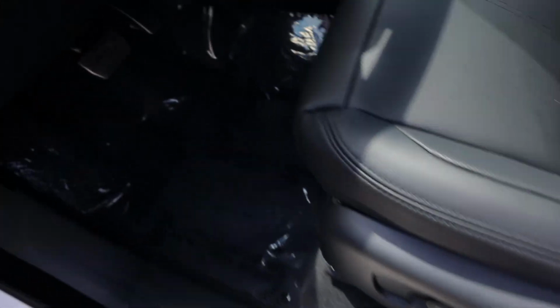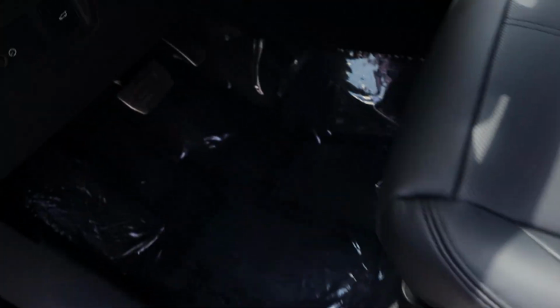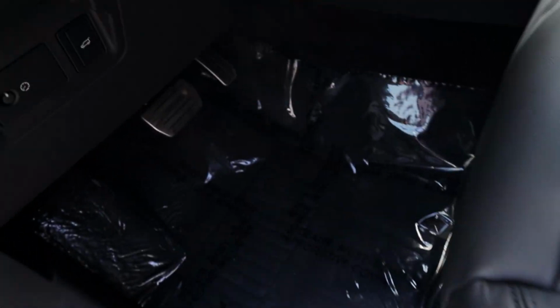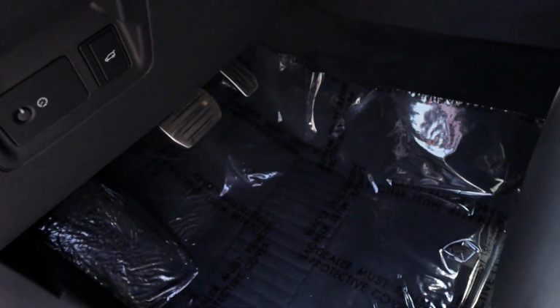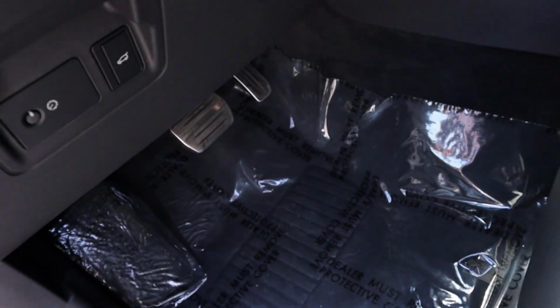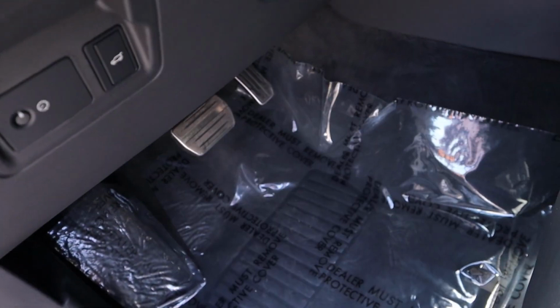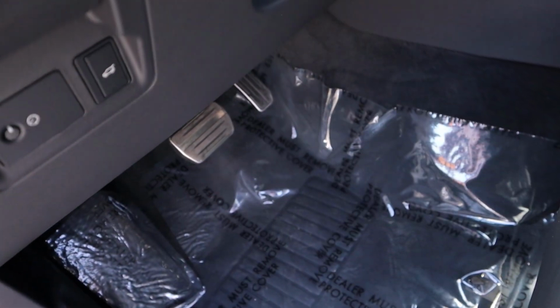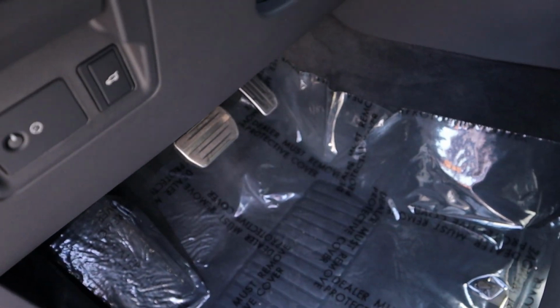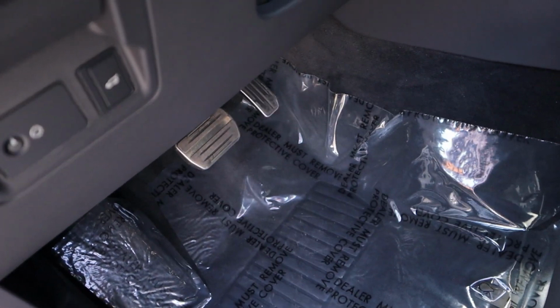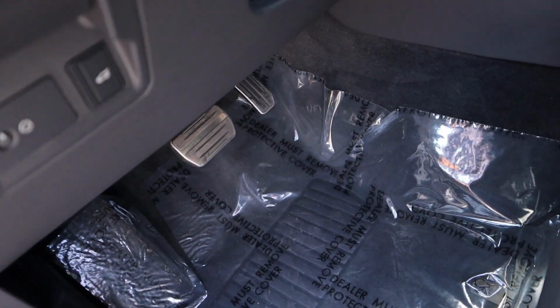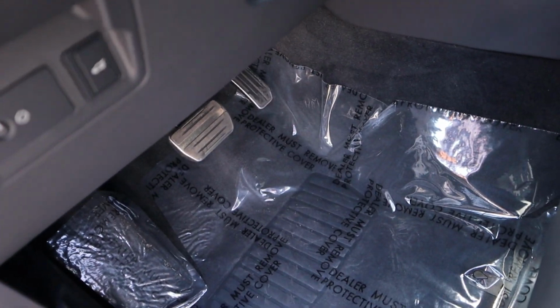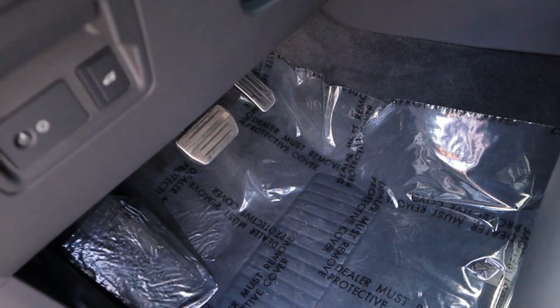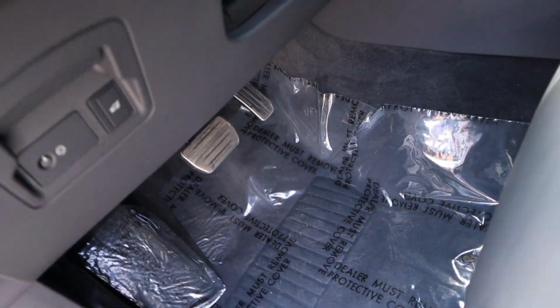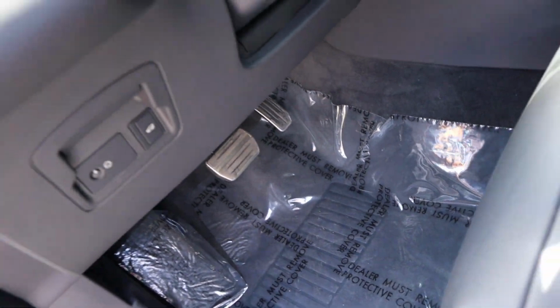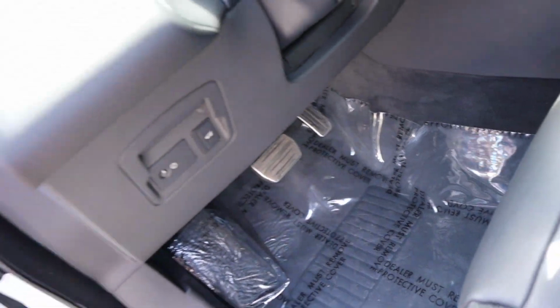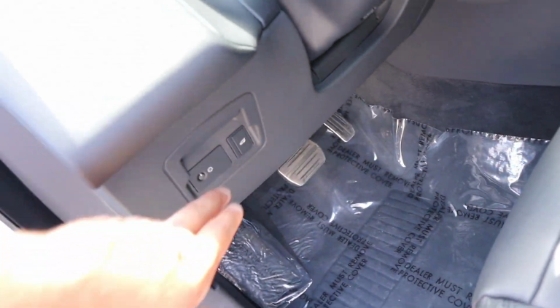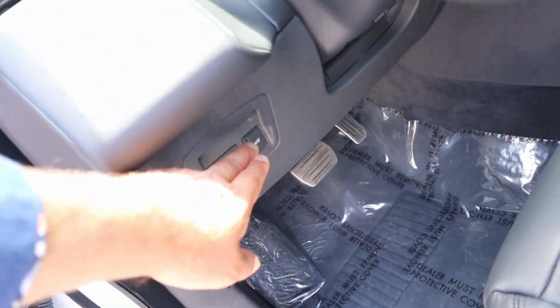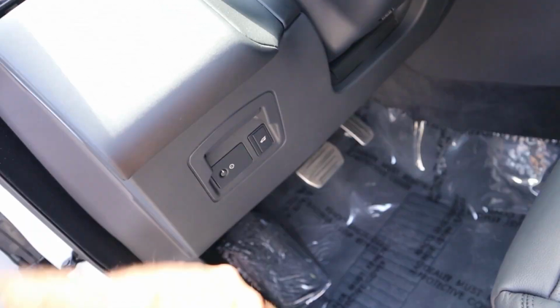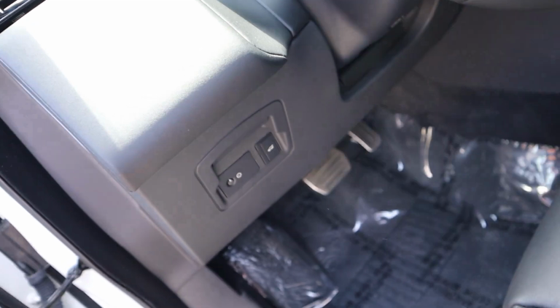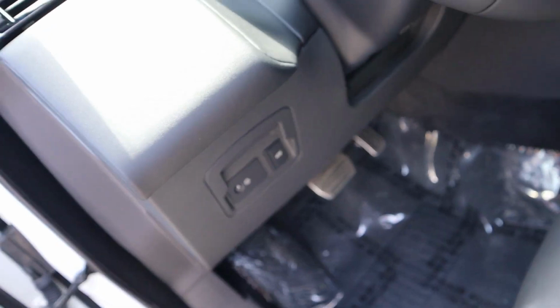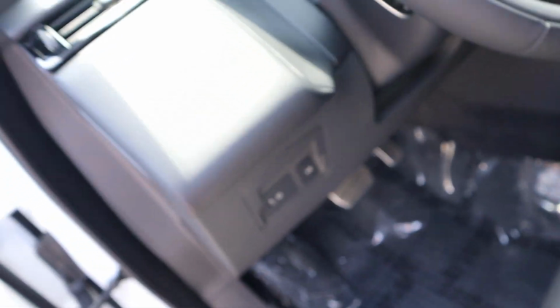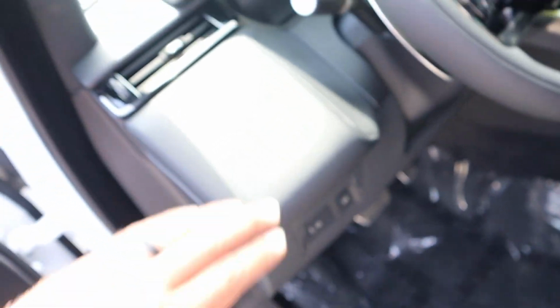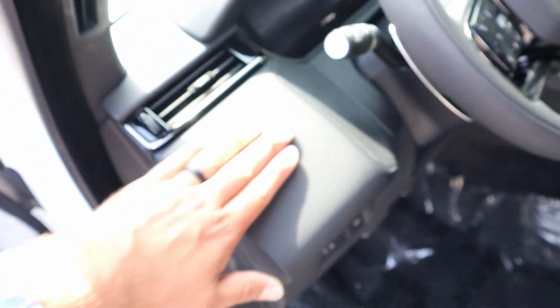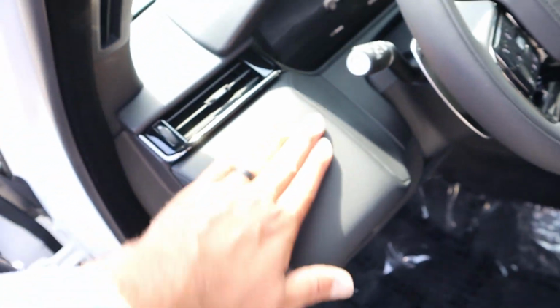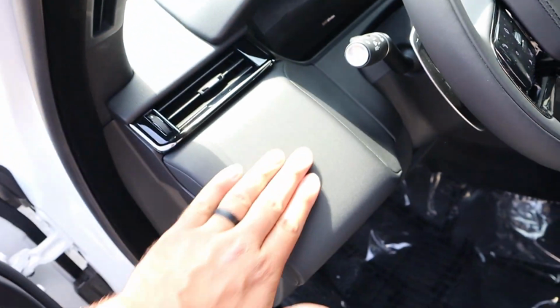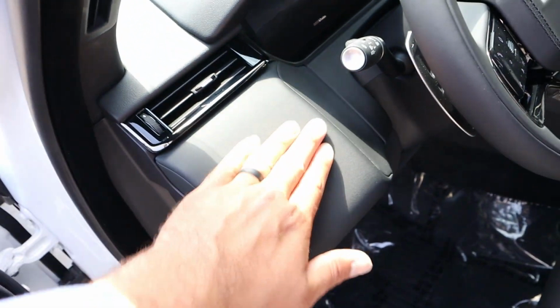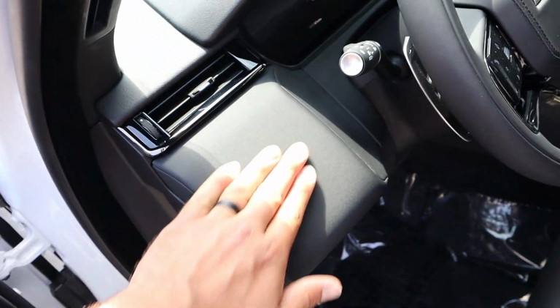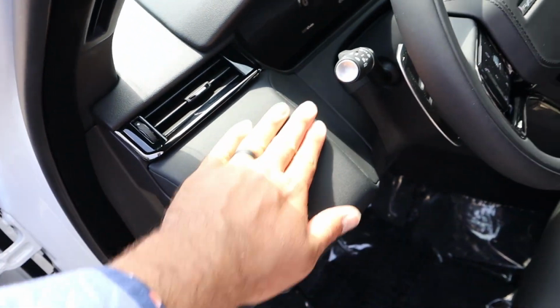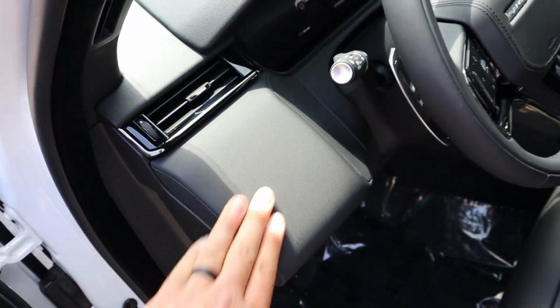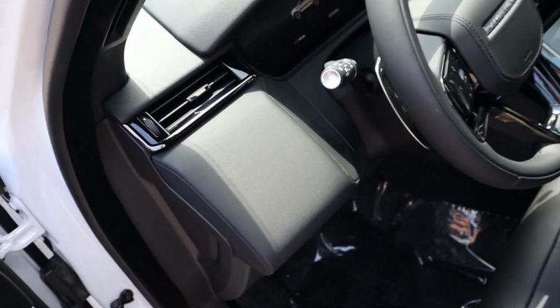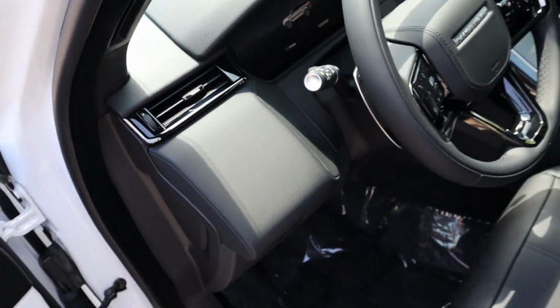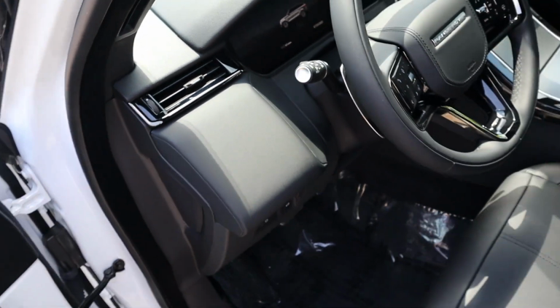Look at the pedals — they actually look pretty fancy. You've also got the hatch button by the driver's footwell, and then really nice trim here on the dash.